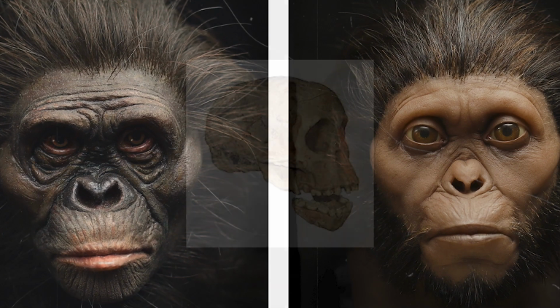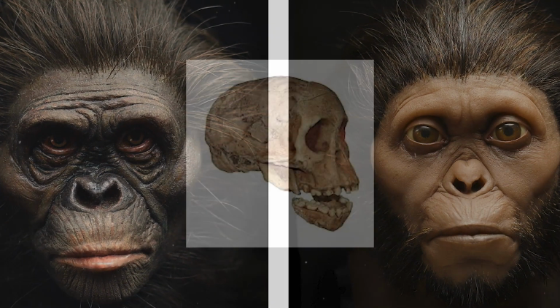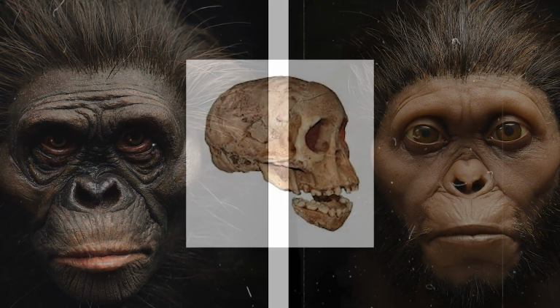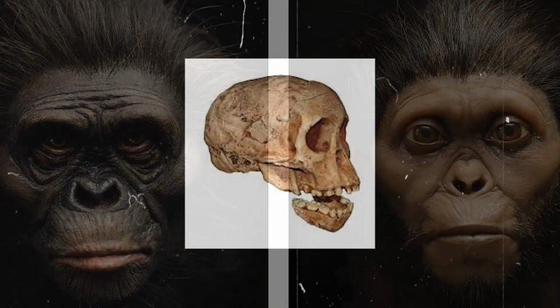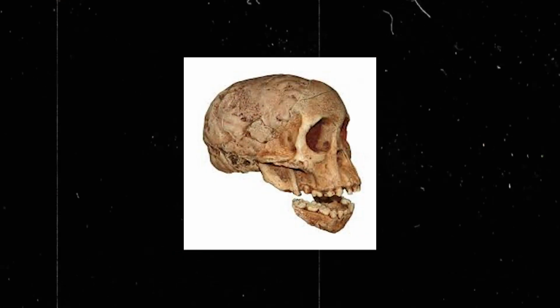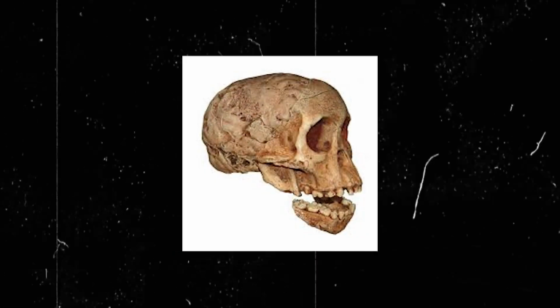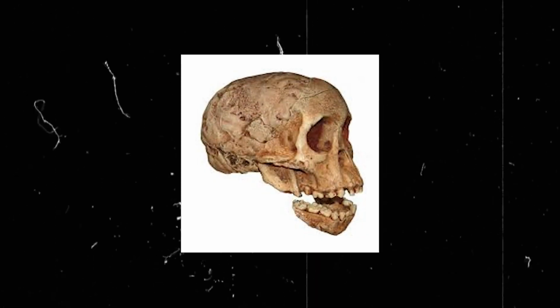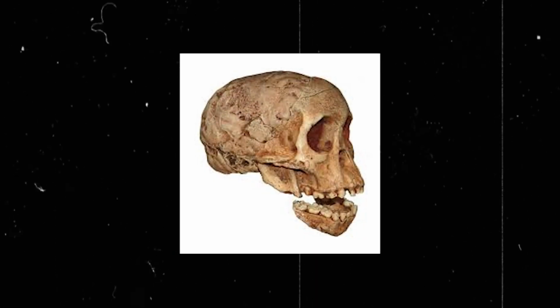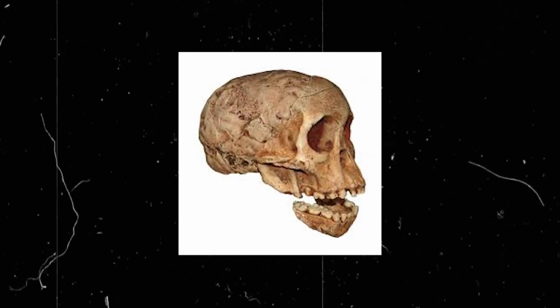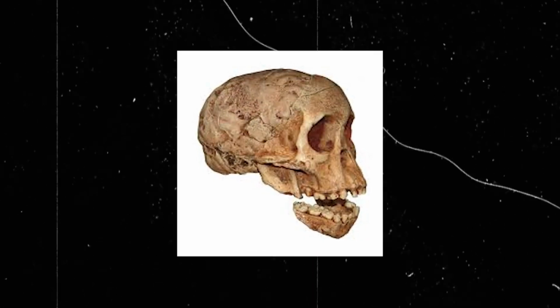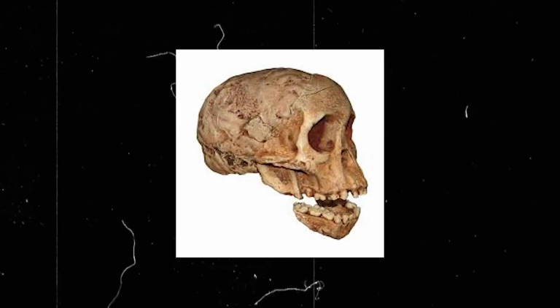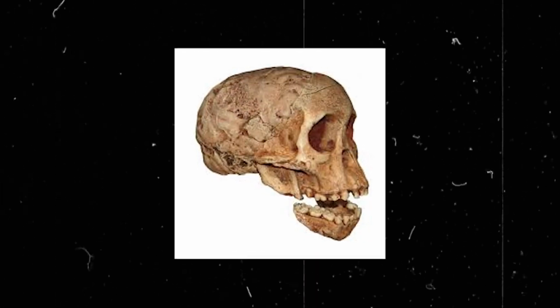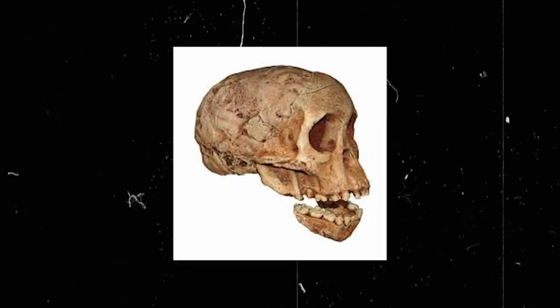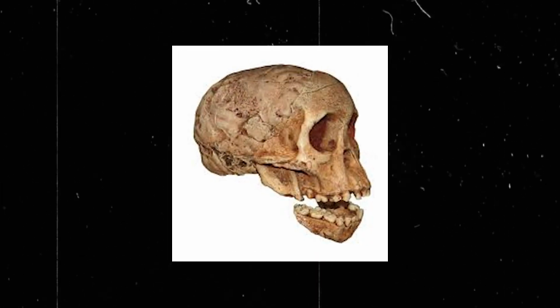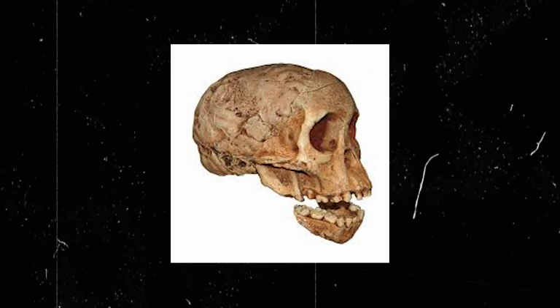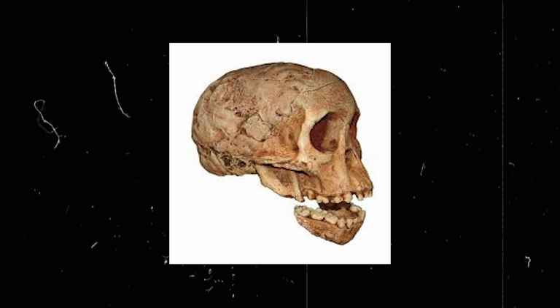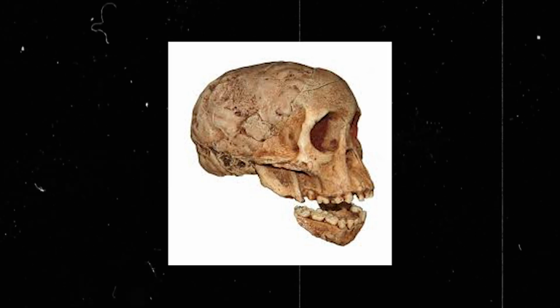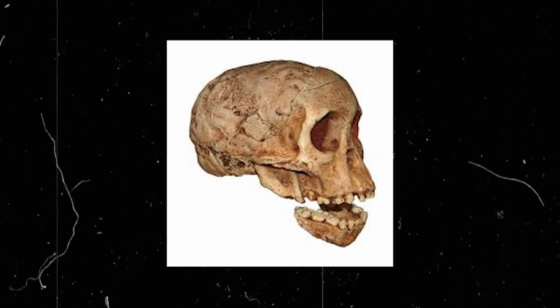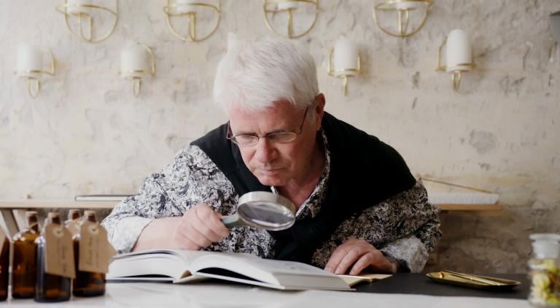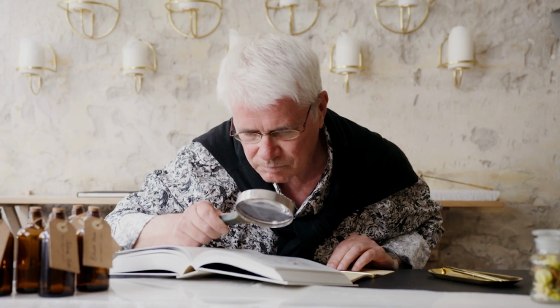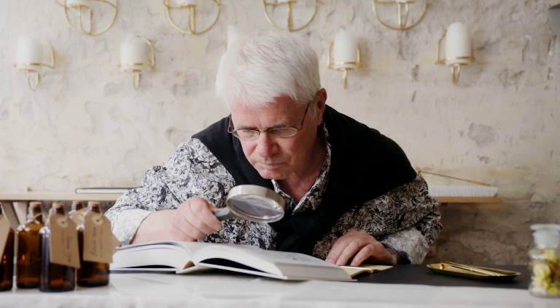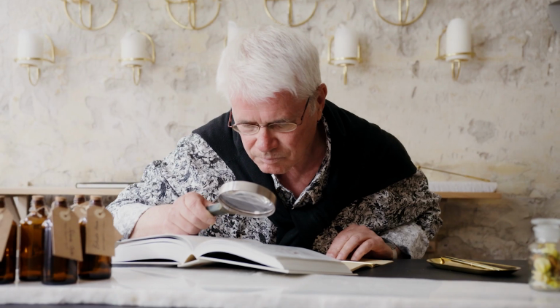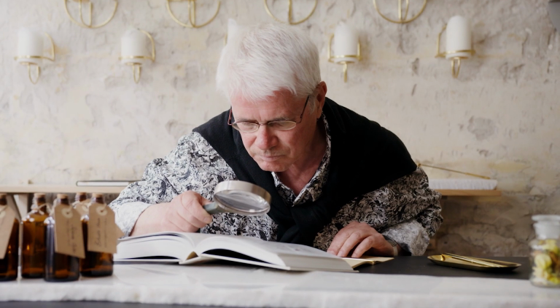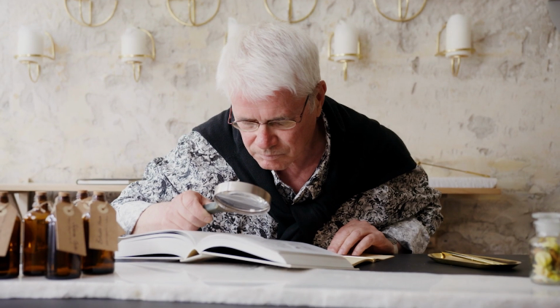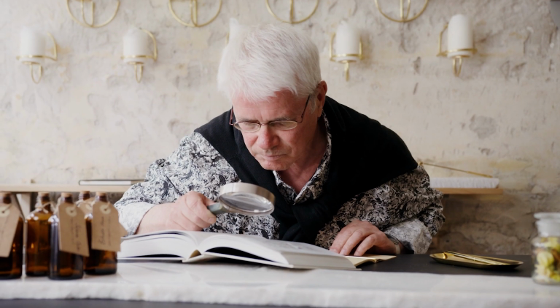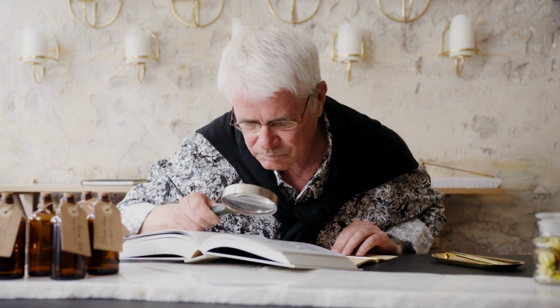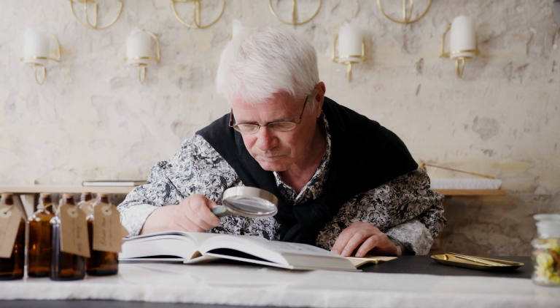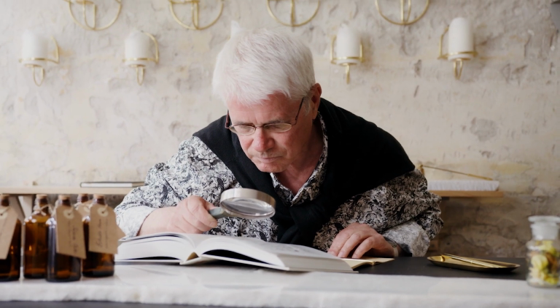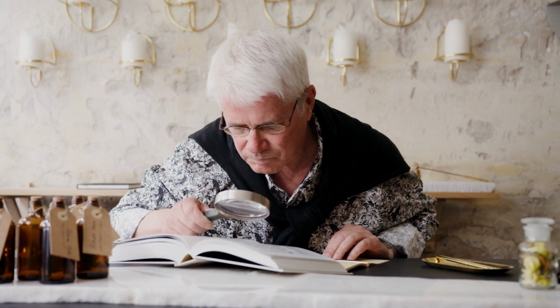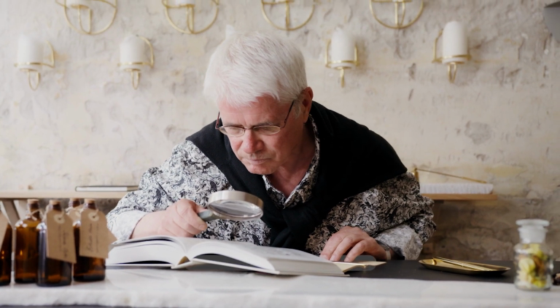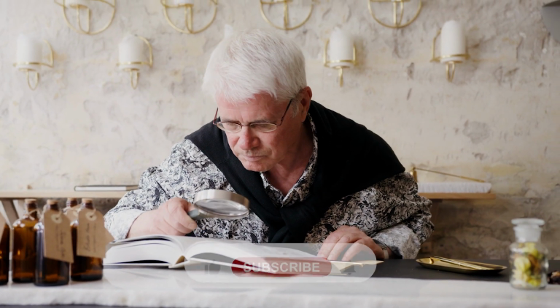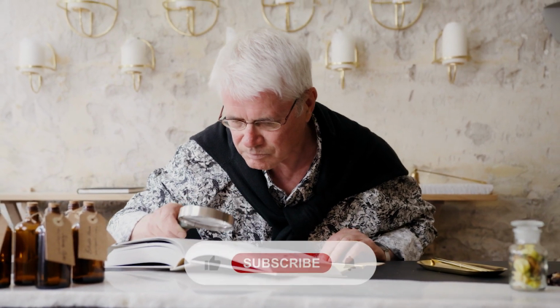While the Taung Child deftly transformed our knowledge of the past, the struggle to solve the secrets of our origins continues.